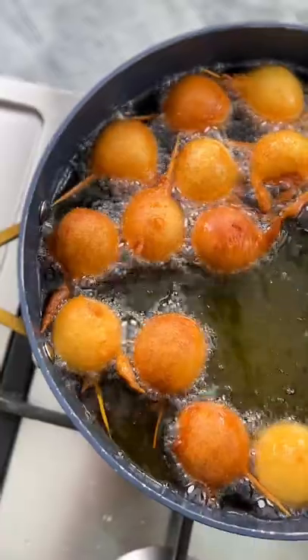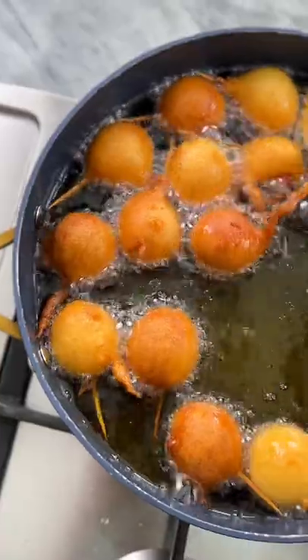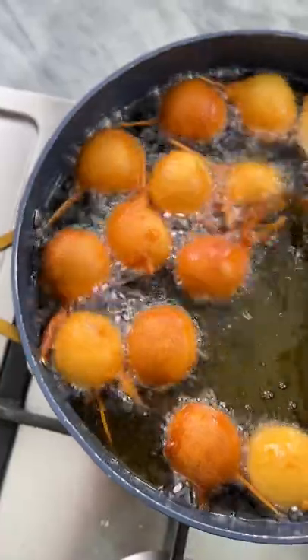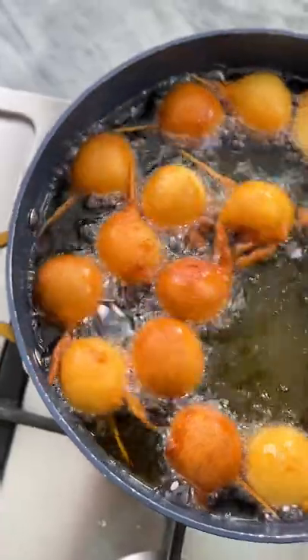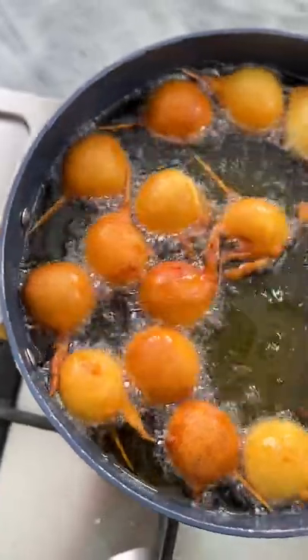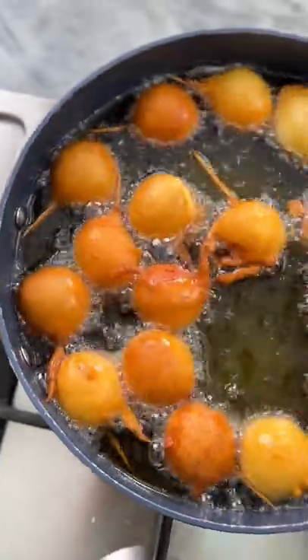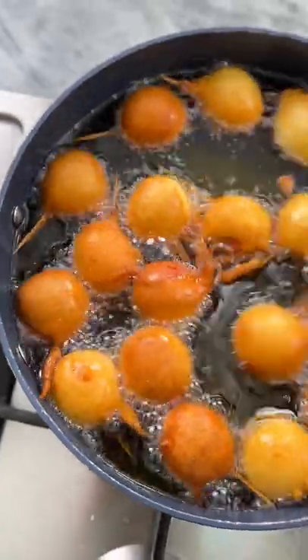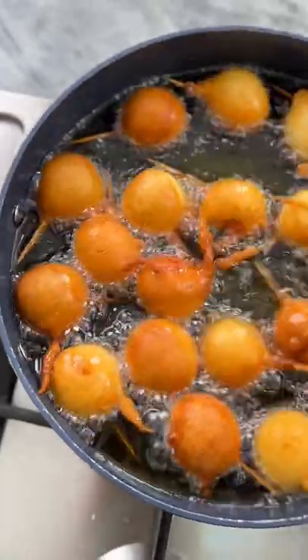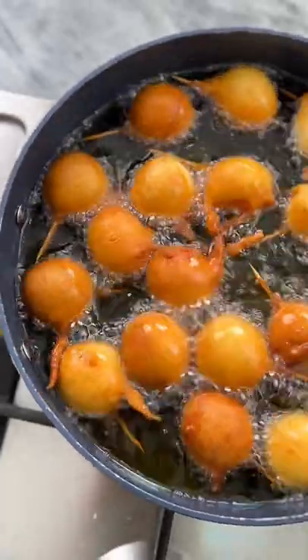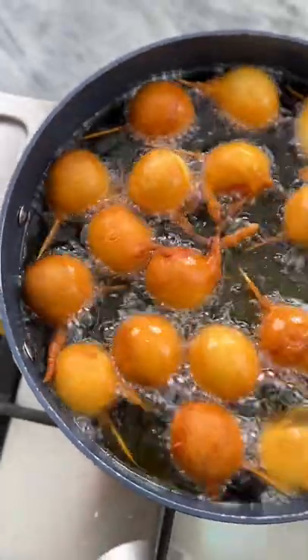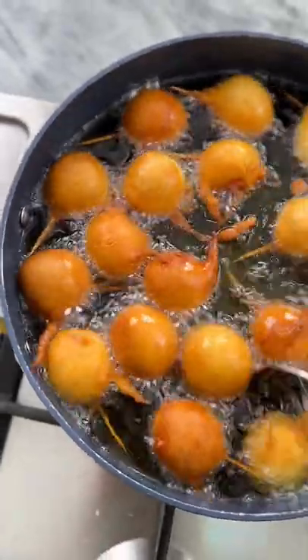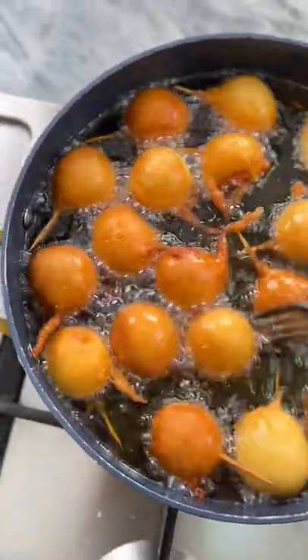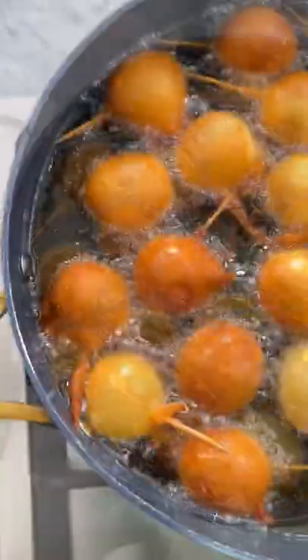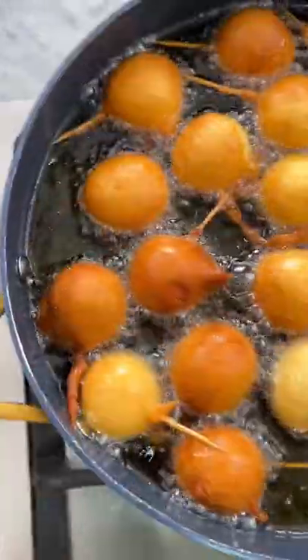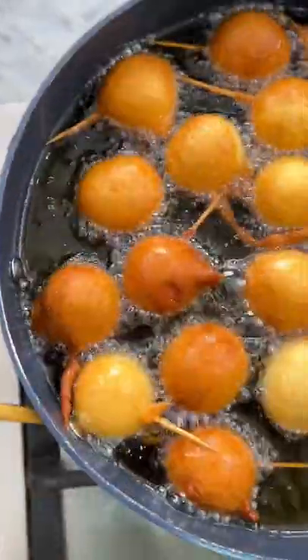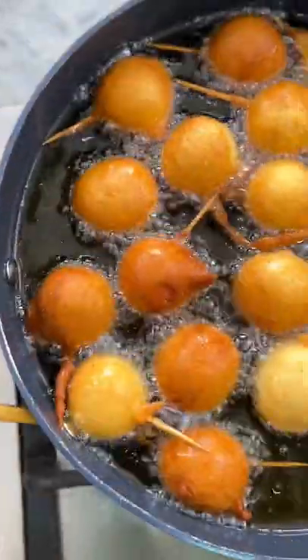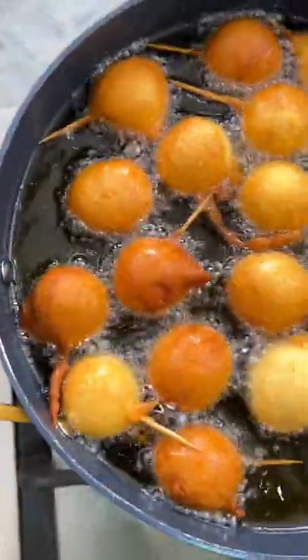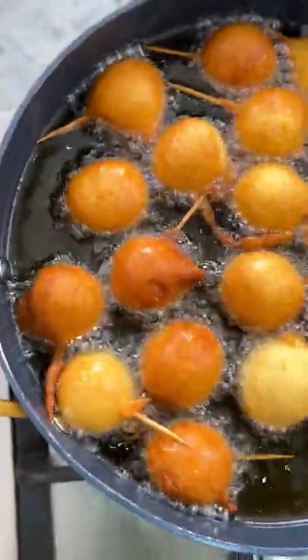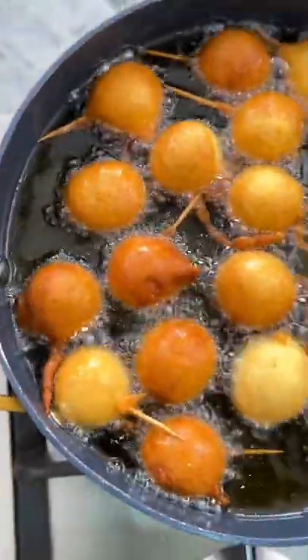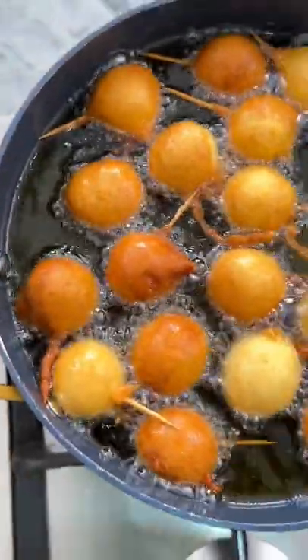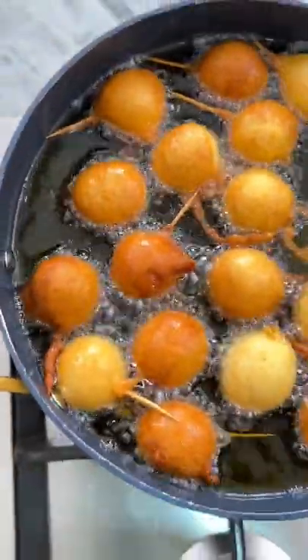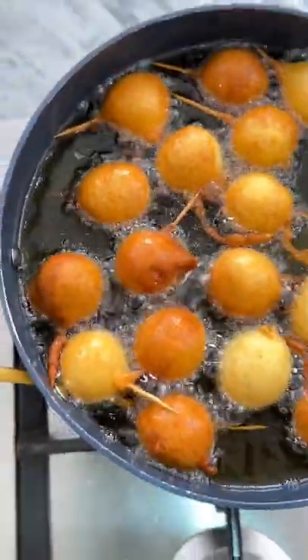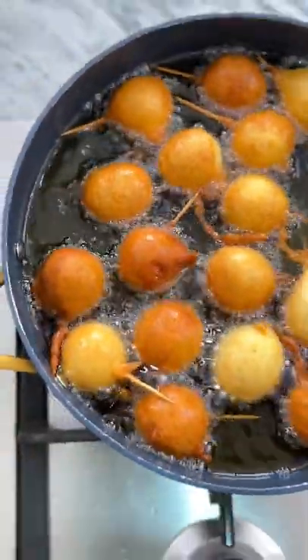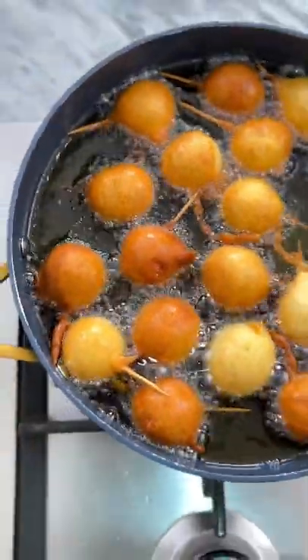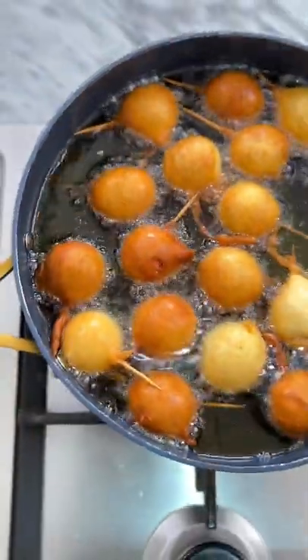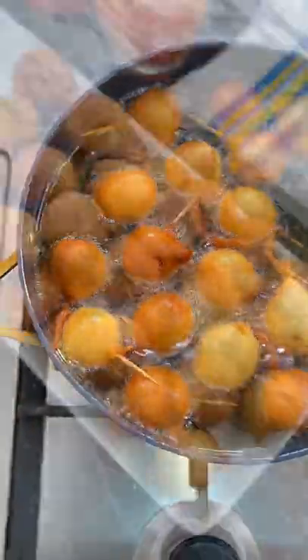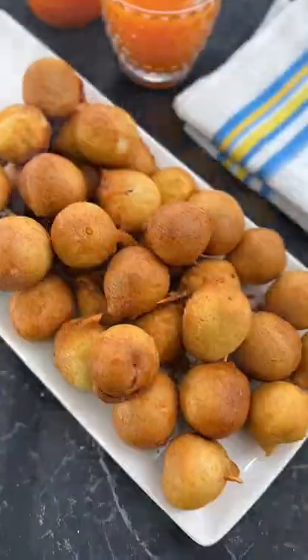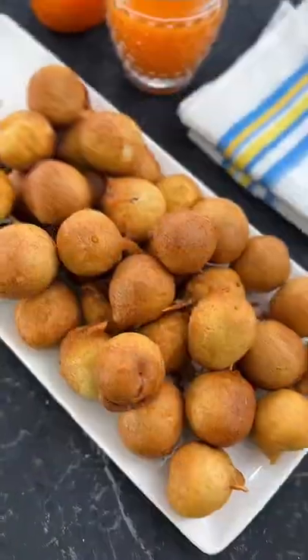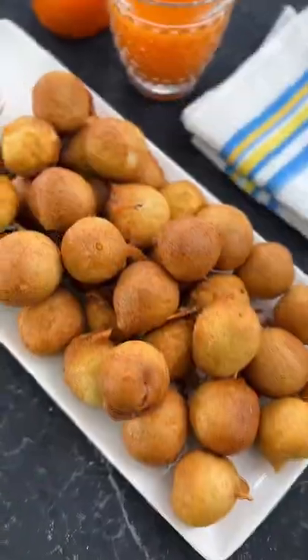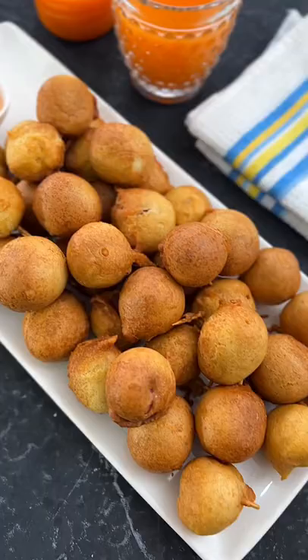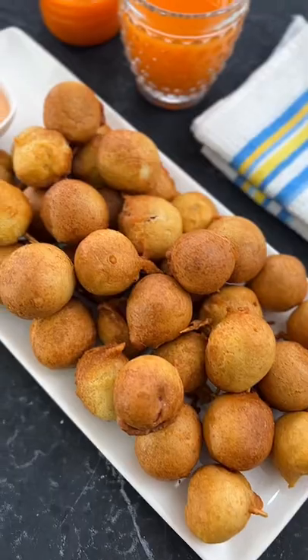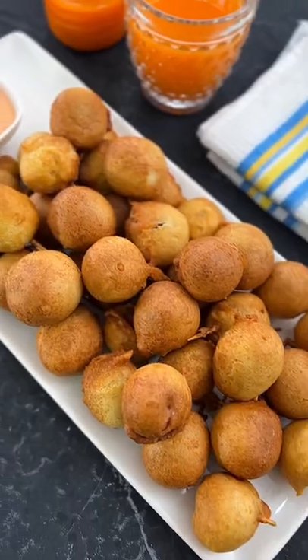If you're looking for a snack recipe to try out, then you should totally make these mini corn dog snacks that everyone would love.